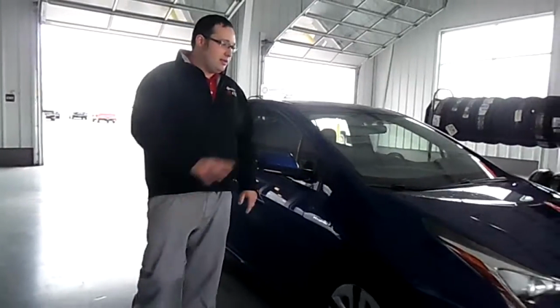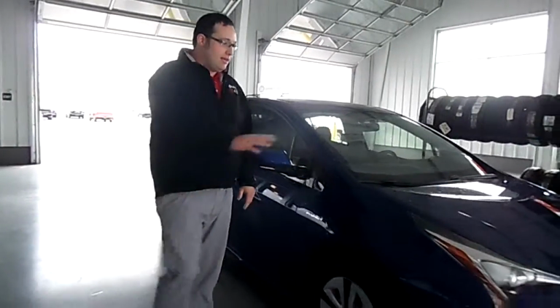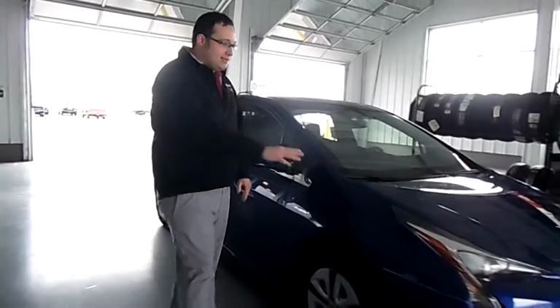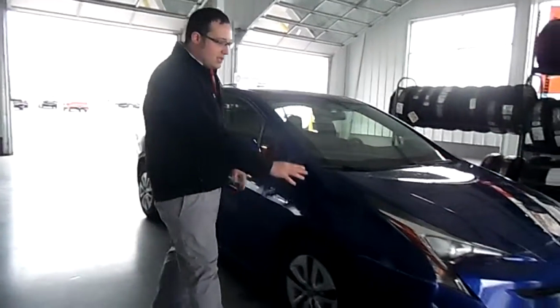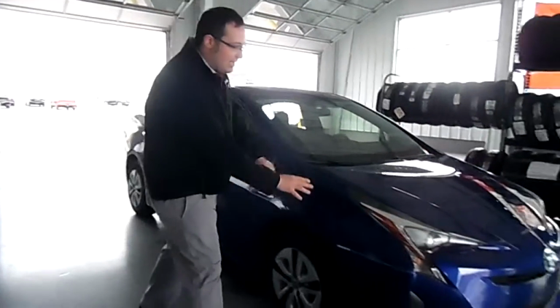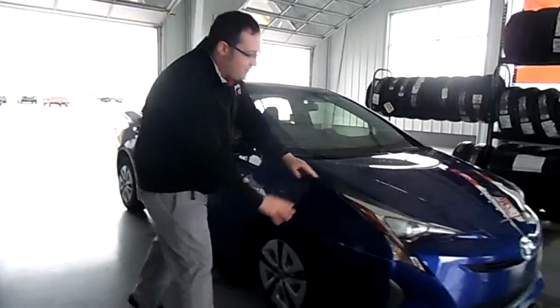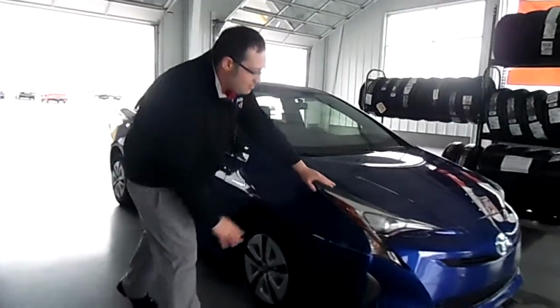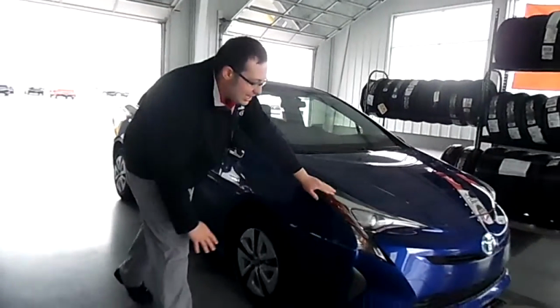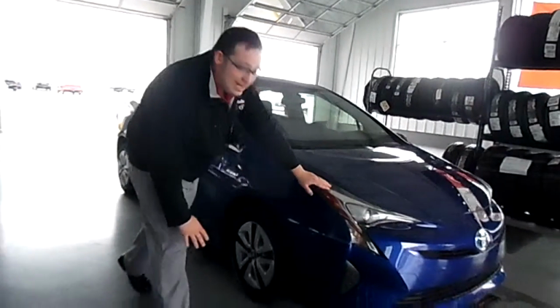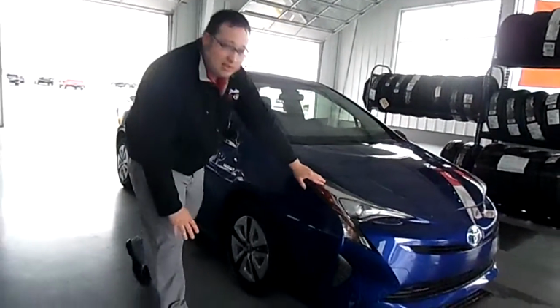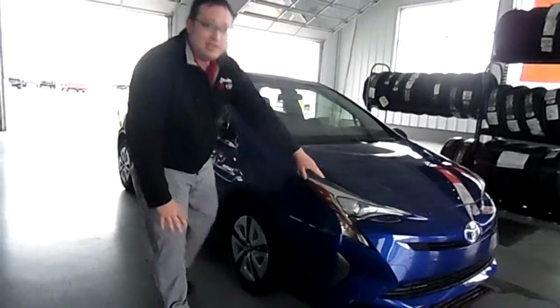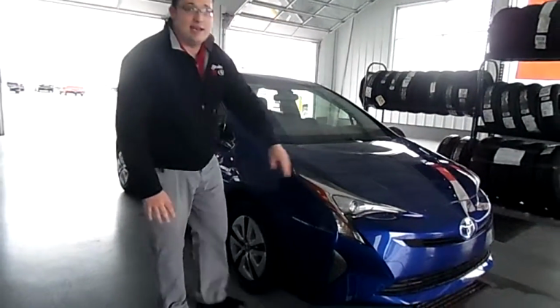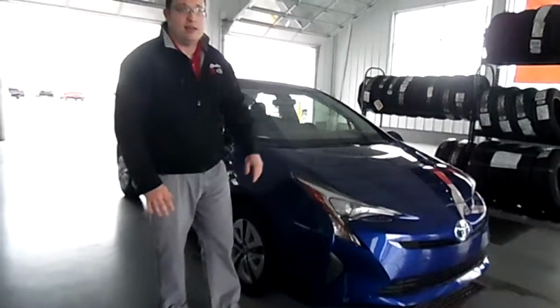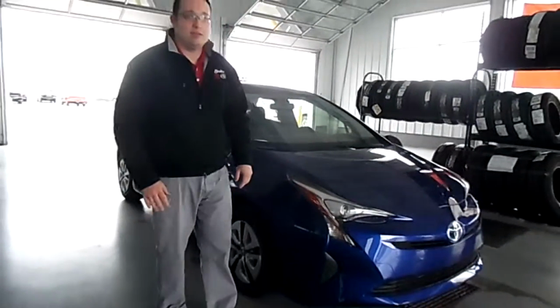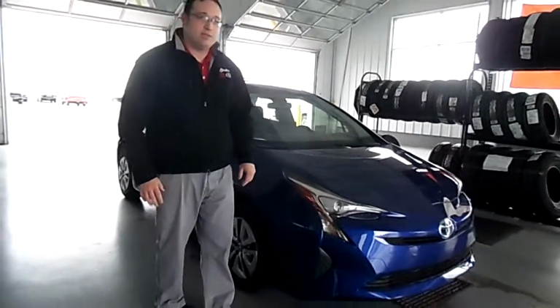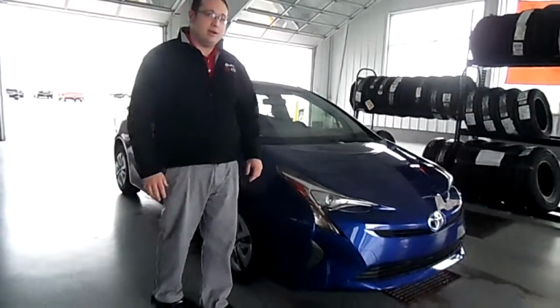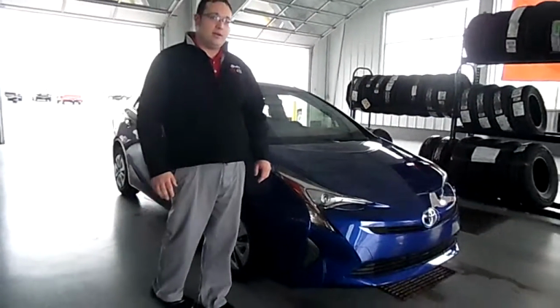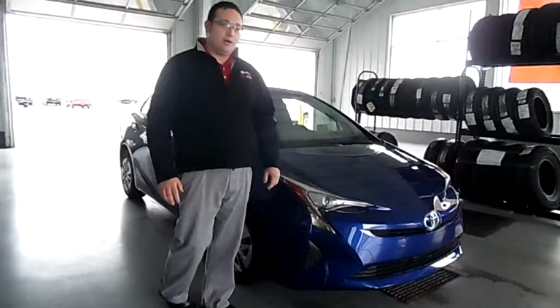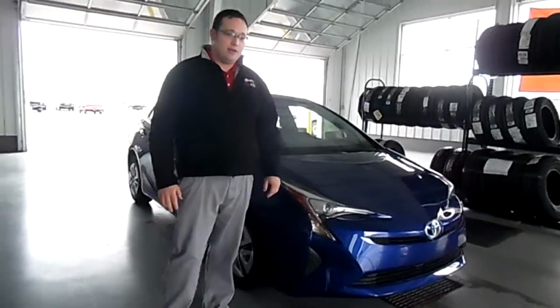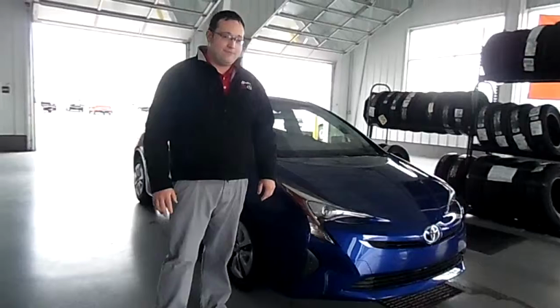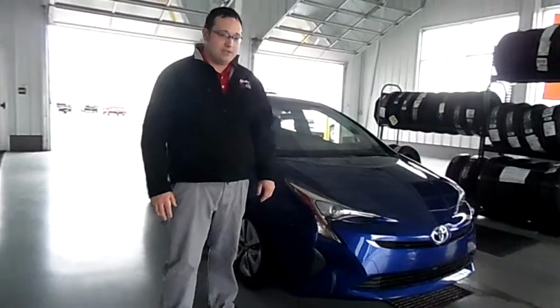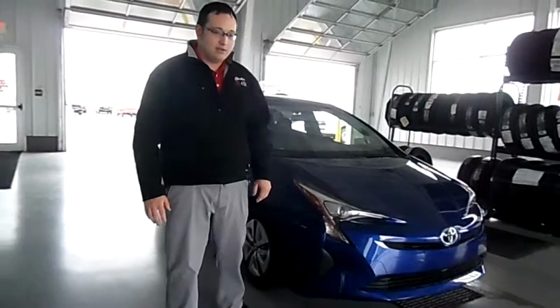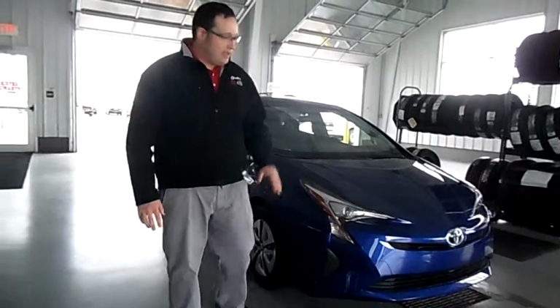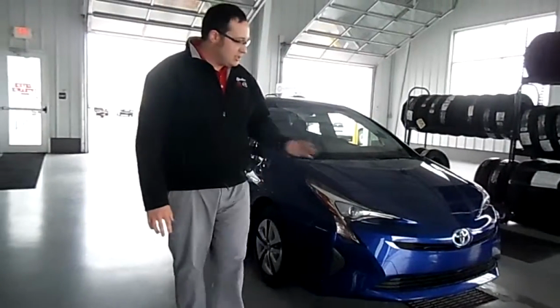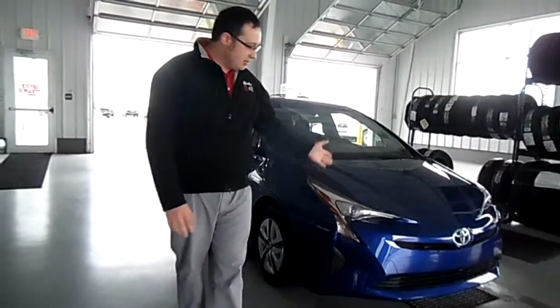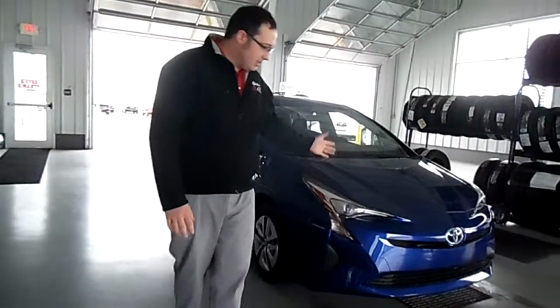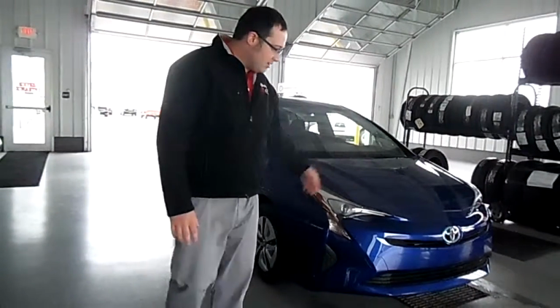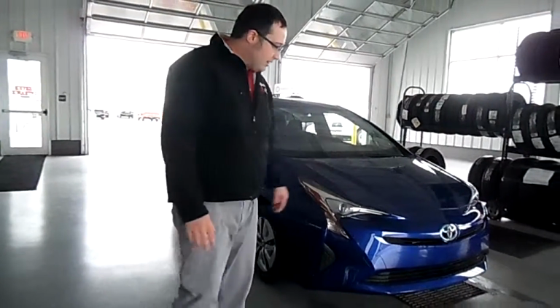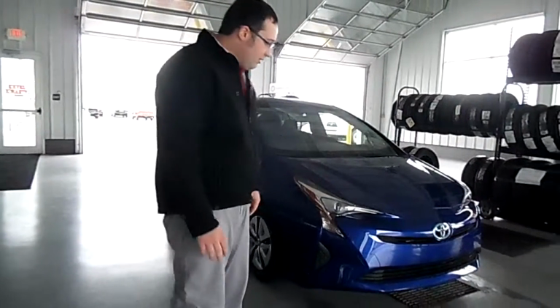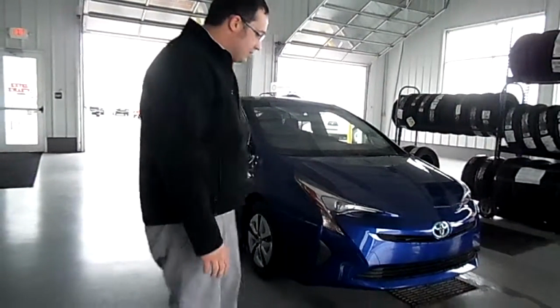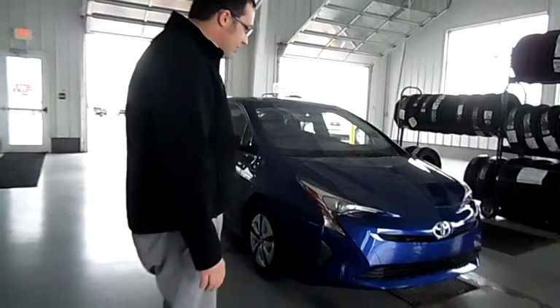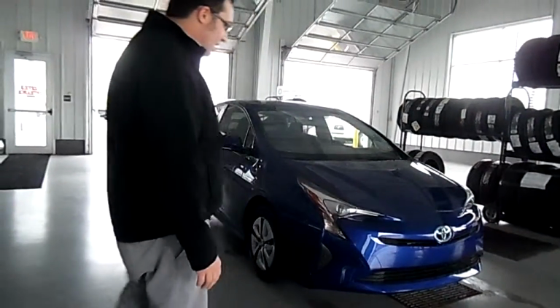Now this is going to have the bi-LED headlights with the auto on and off feature. And just looking at the car, it looks great.